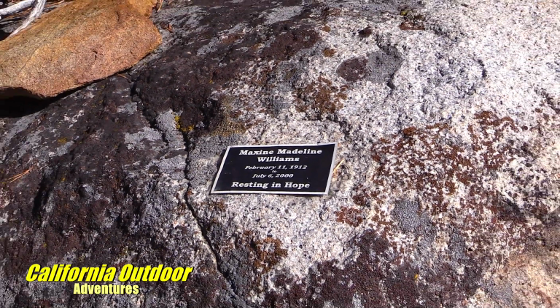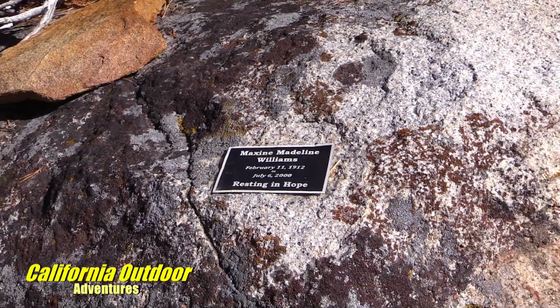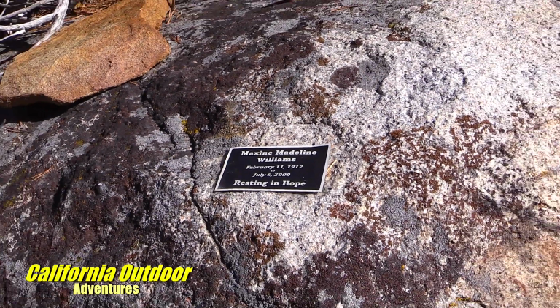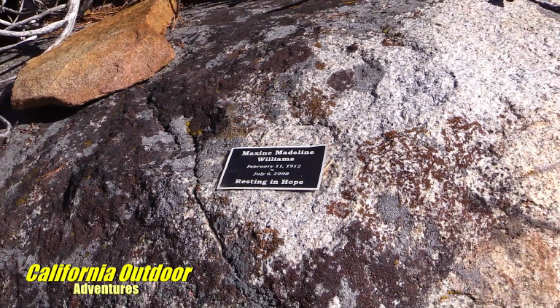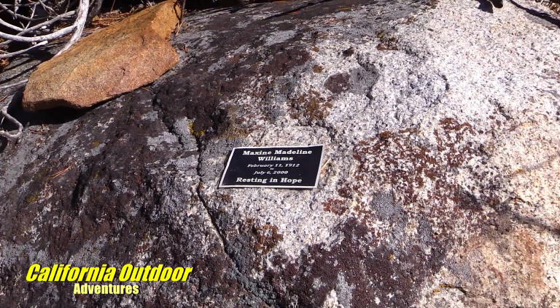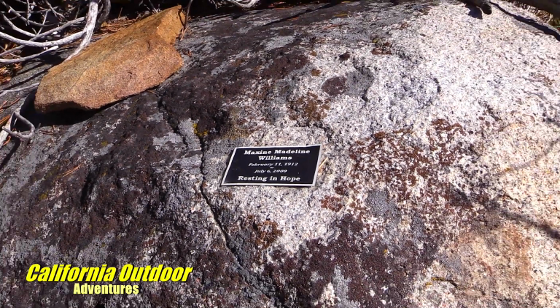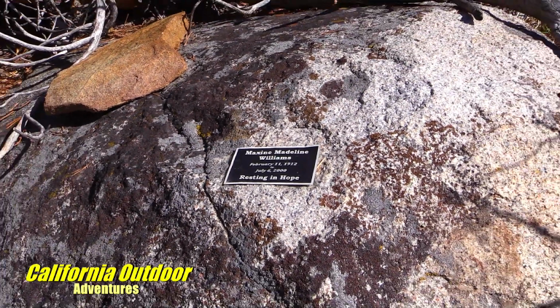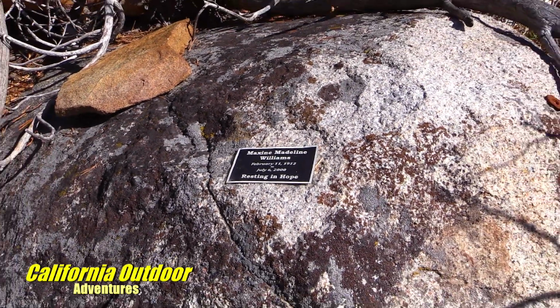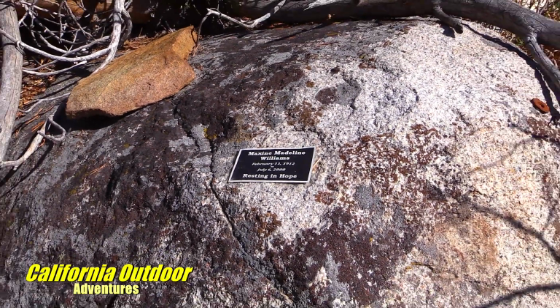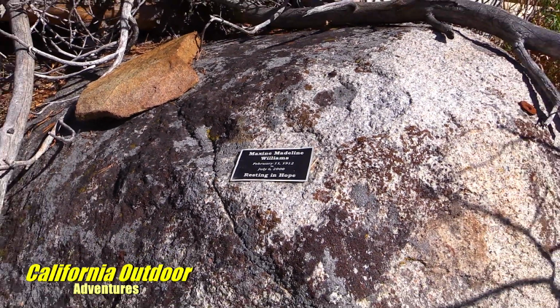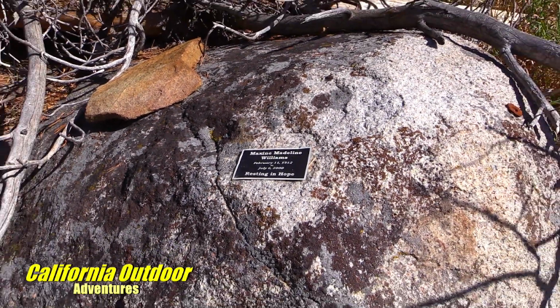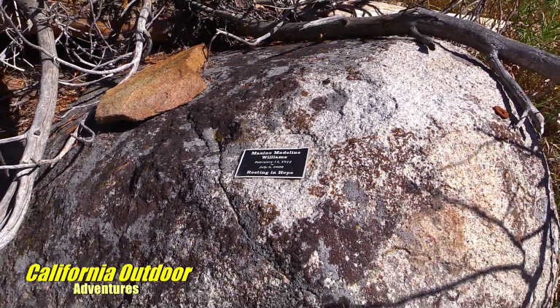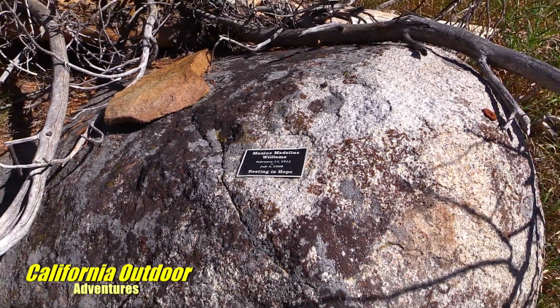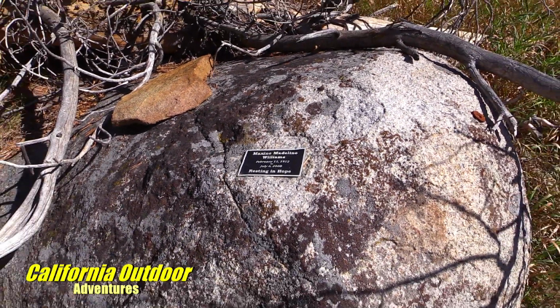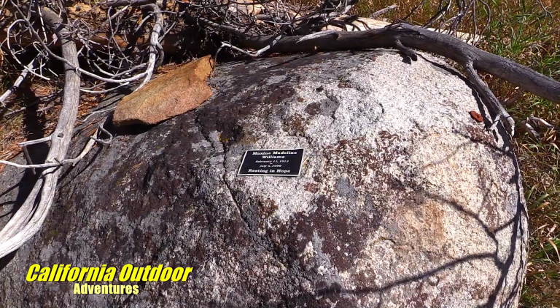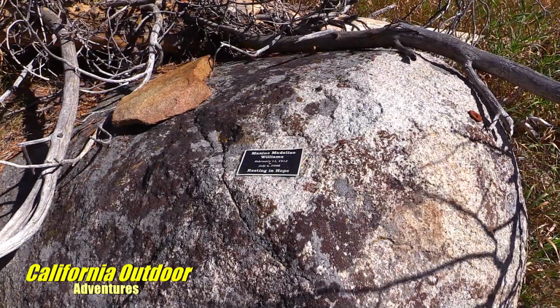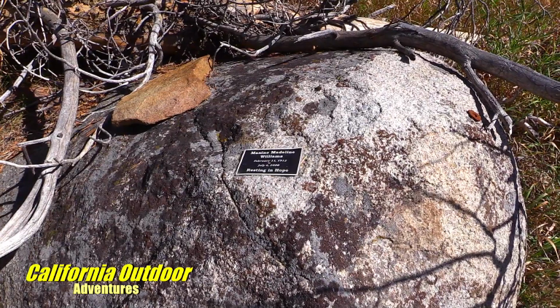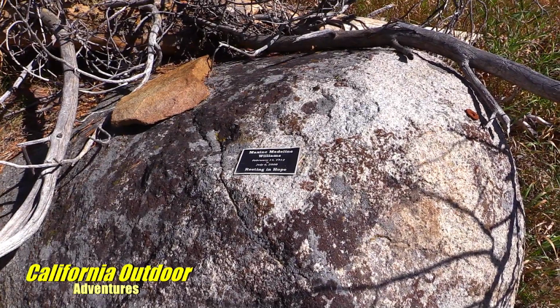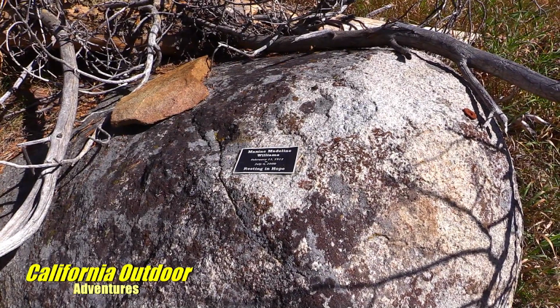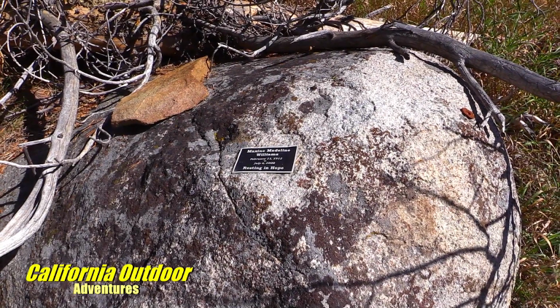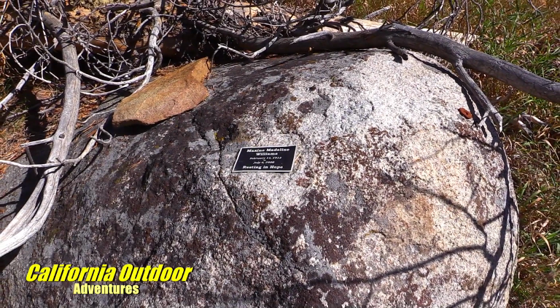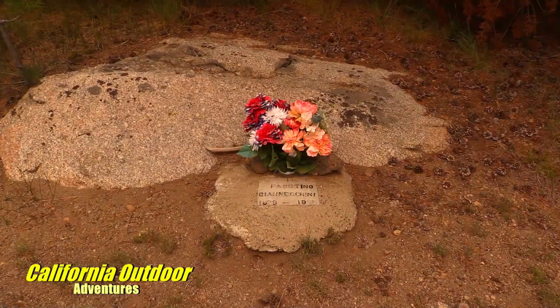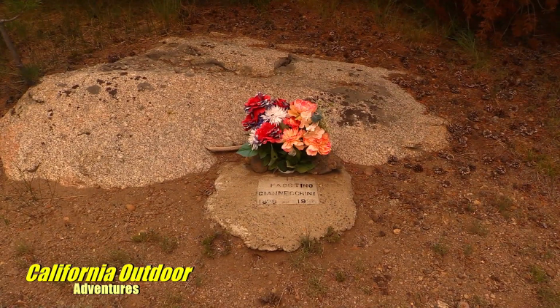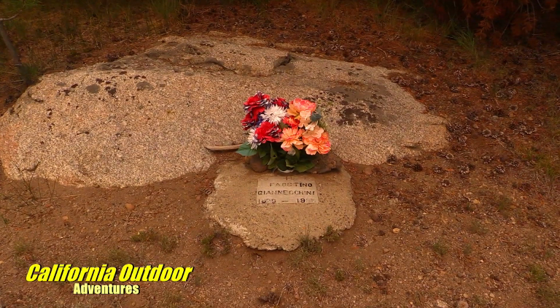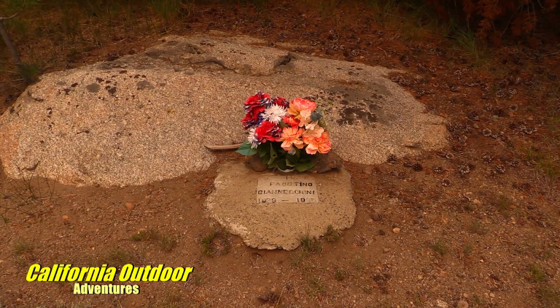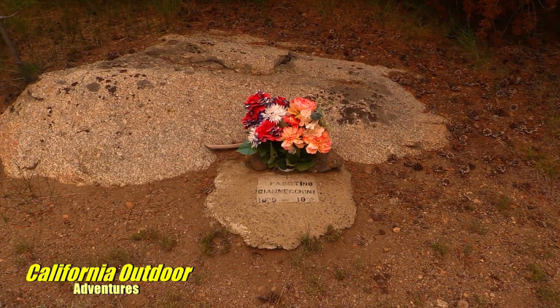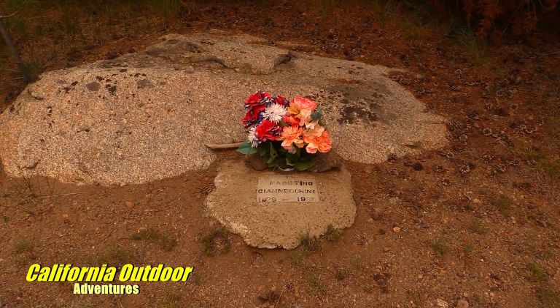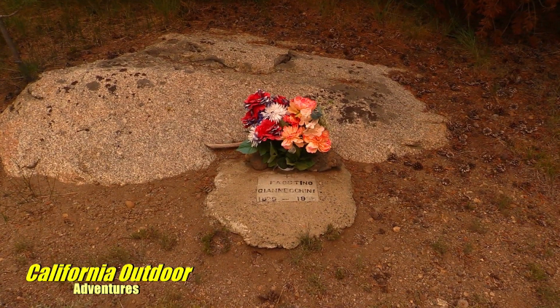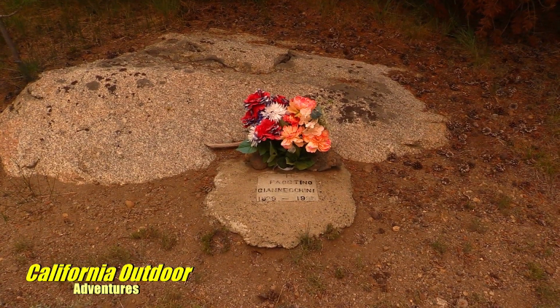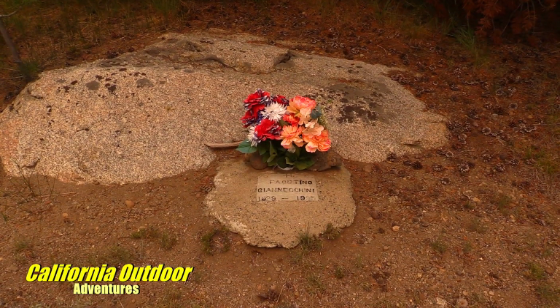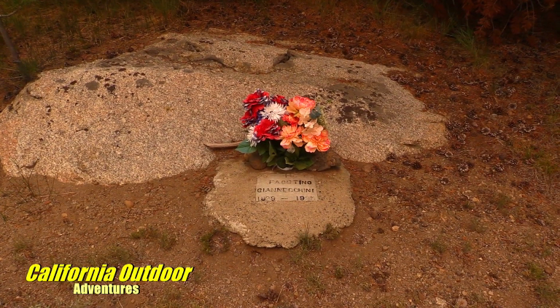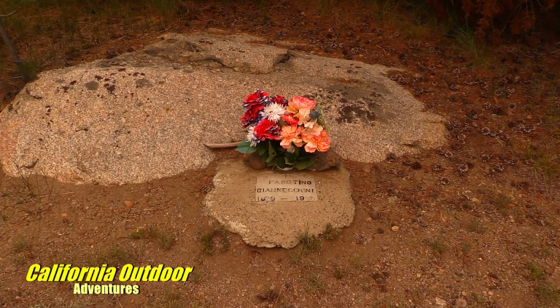This land is sacred to others because they have family members who have been laid to rest in this valley.